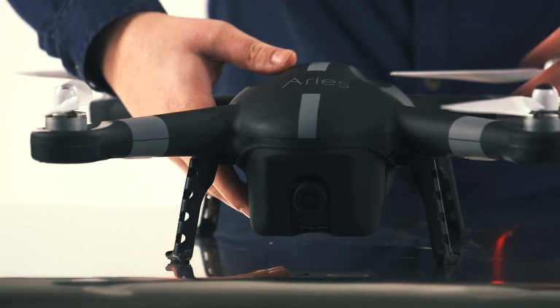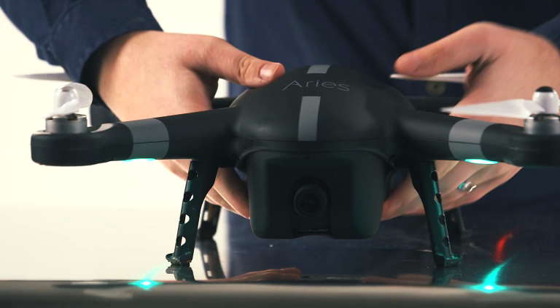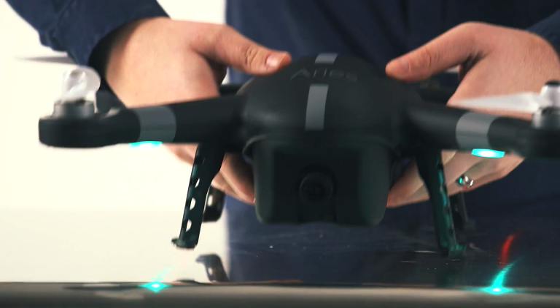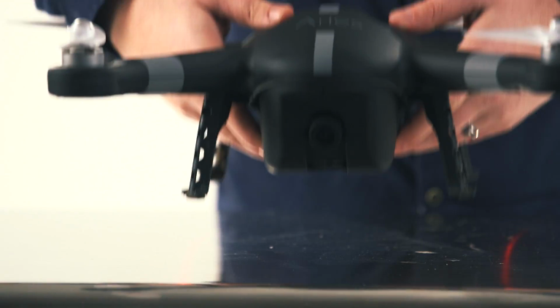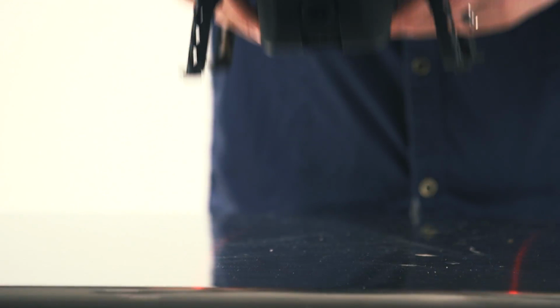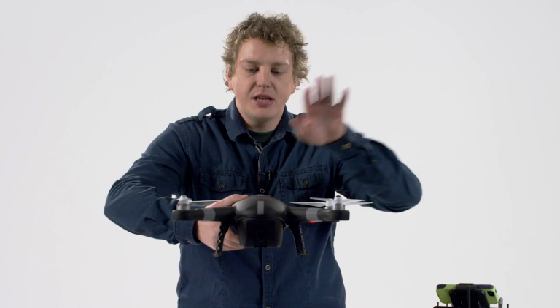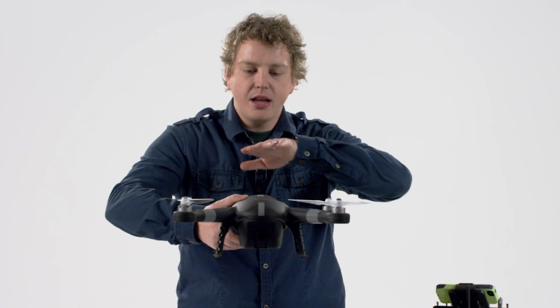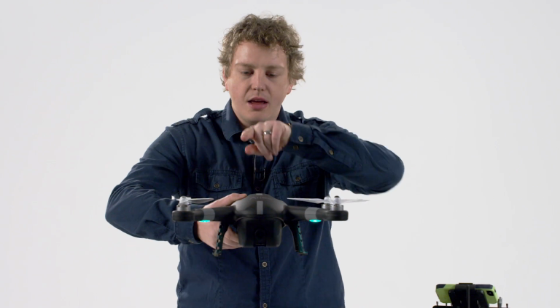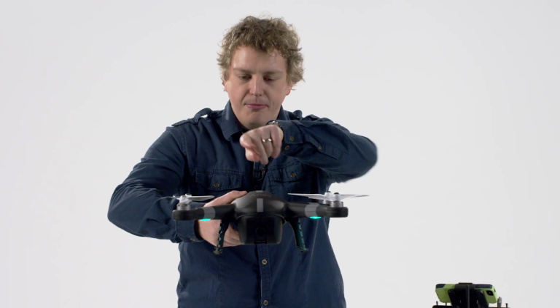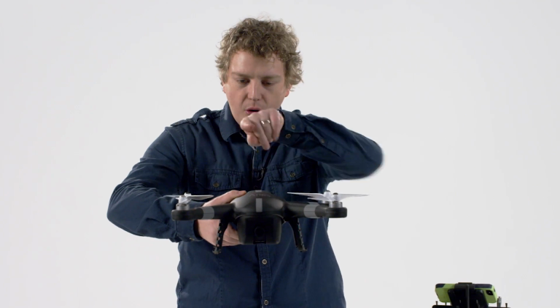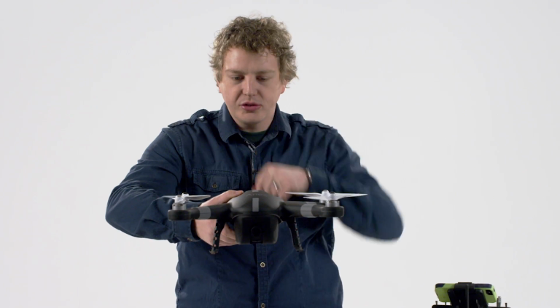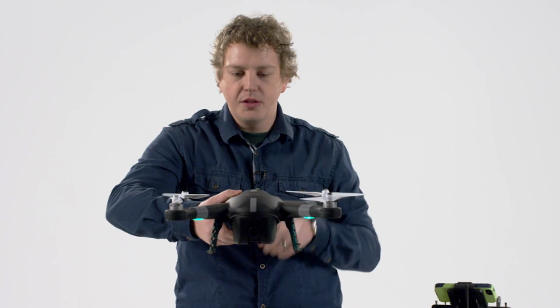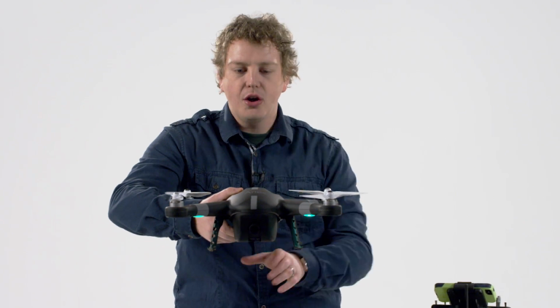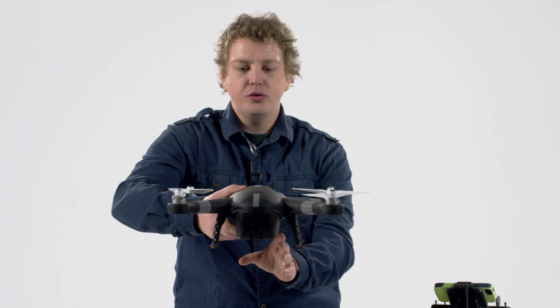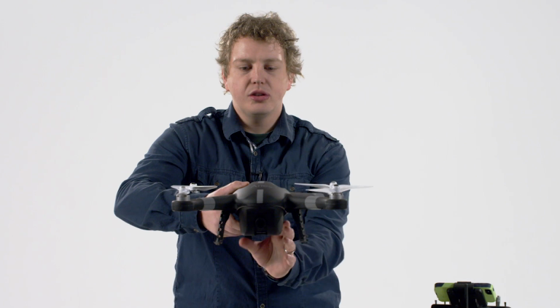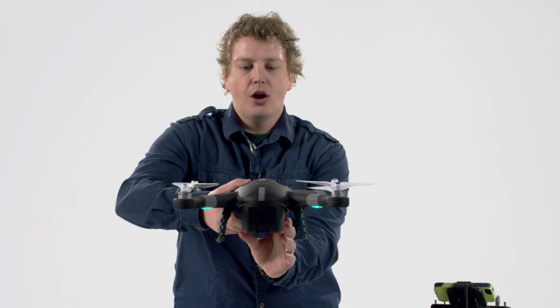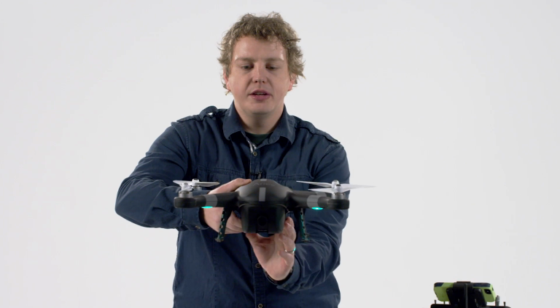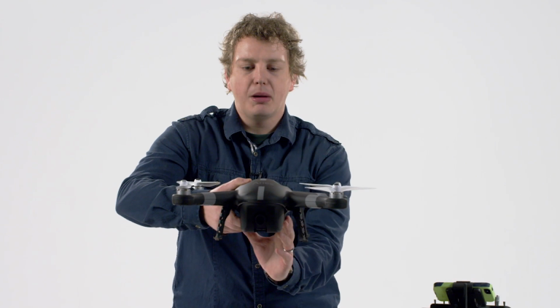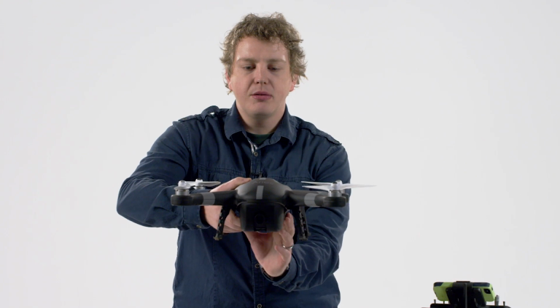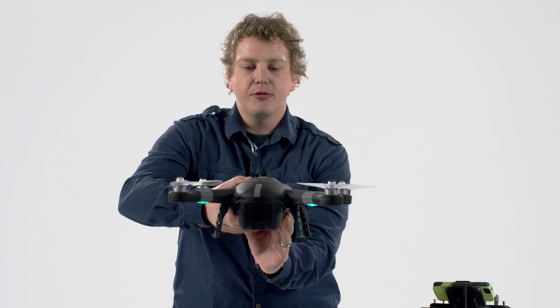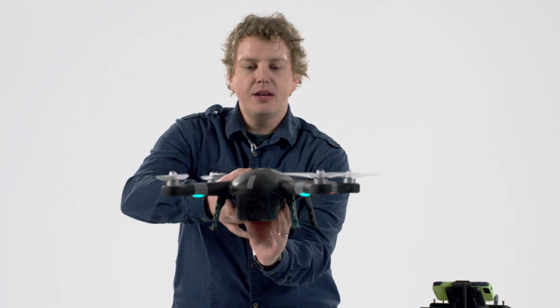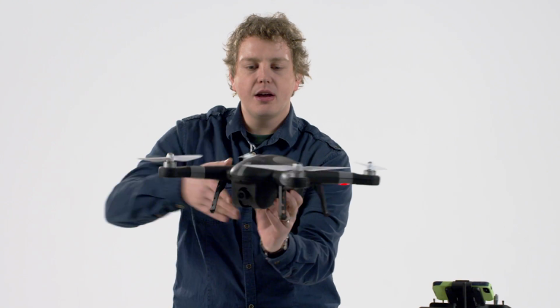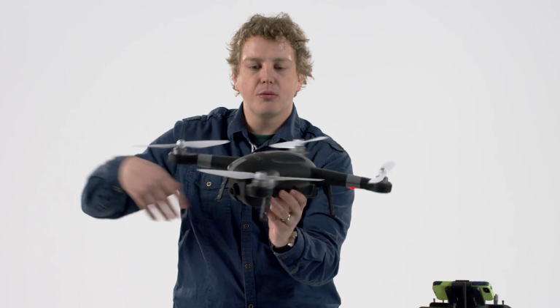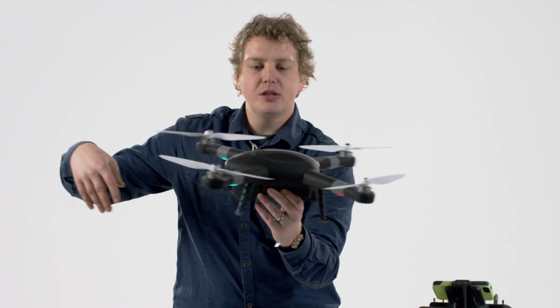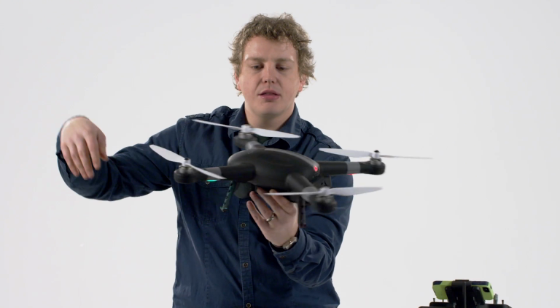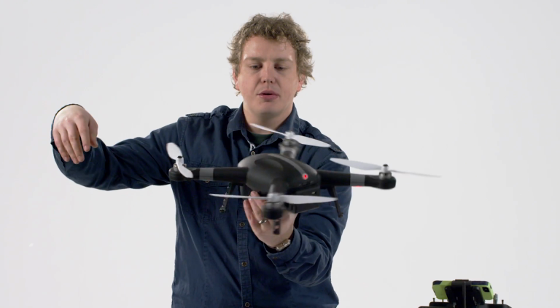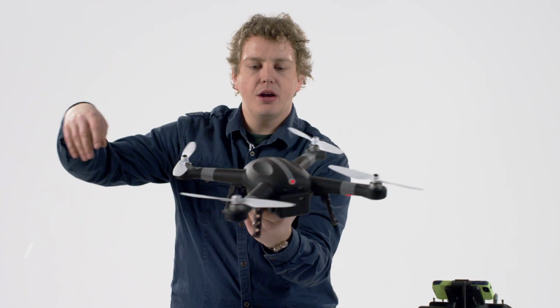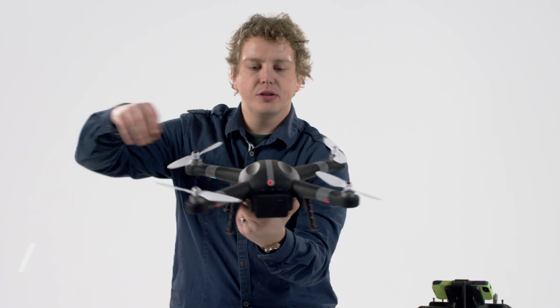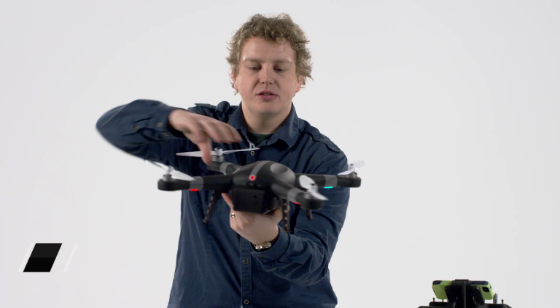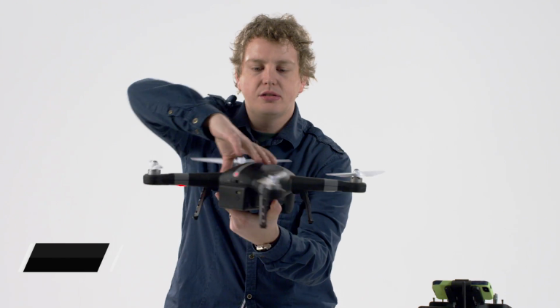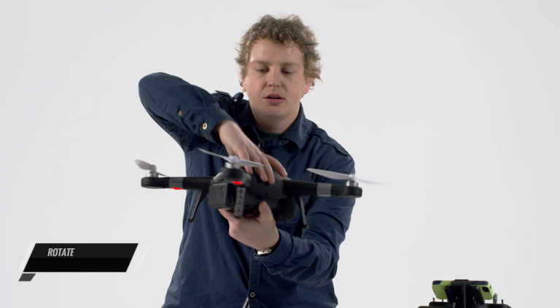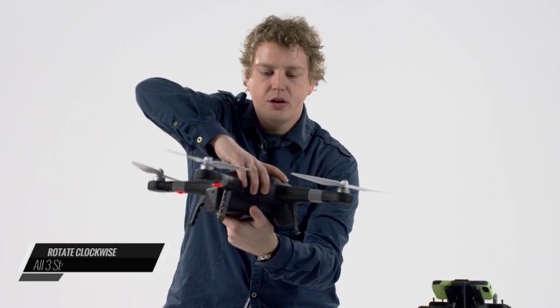I'm going to take it and focus on the nose of the drone with the feet down and rotate it 360 degrees.